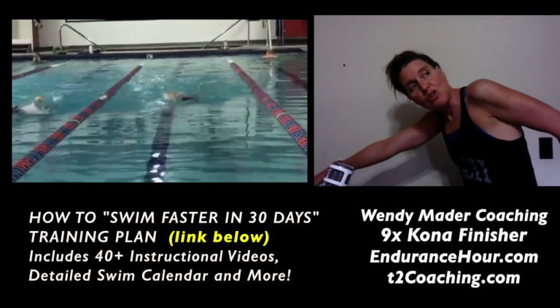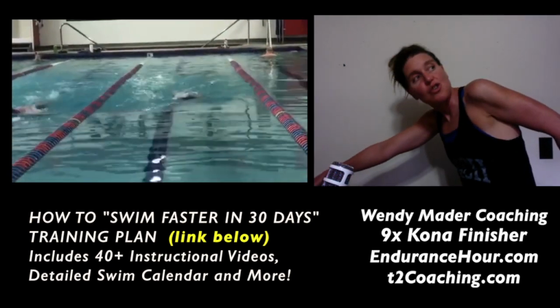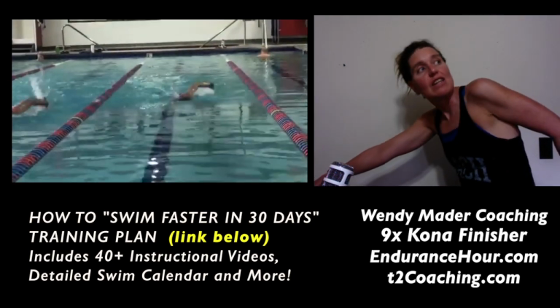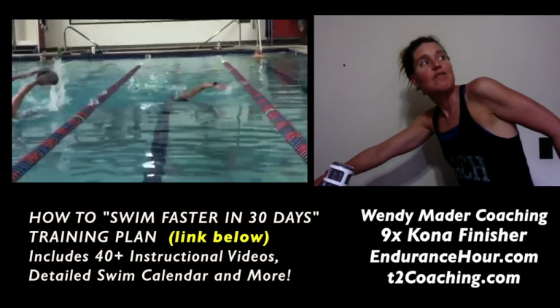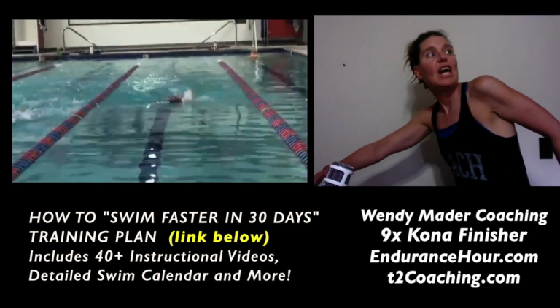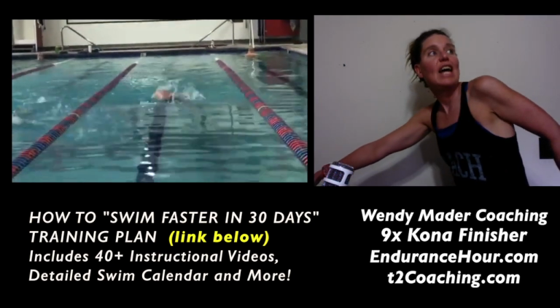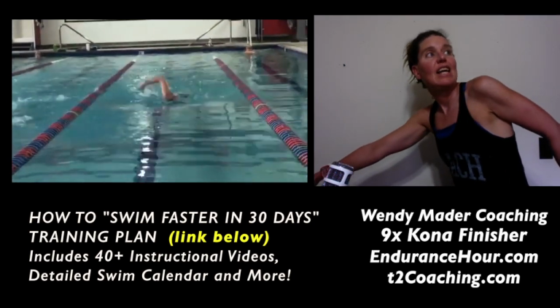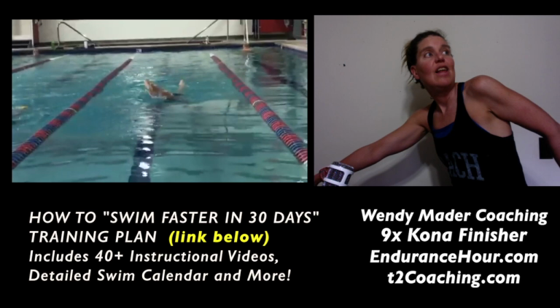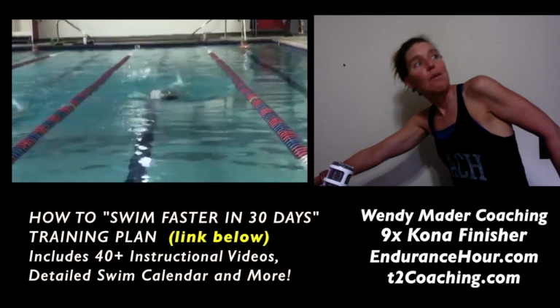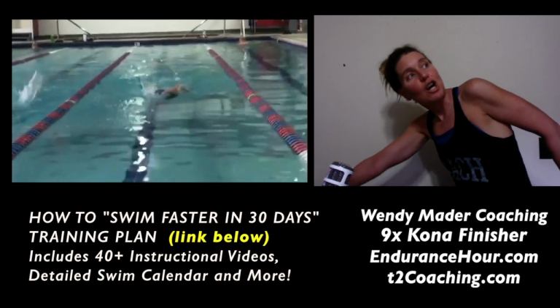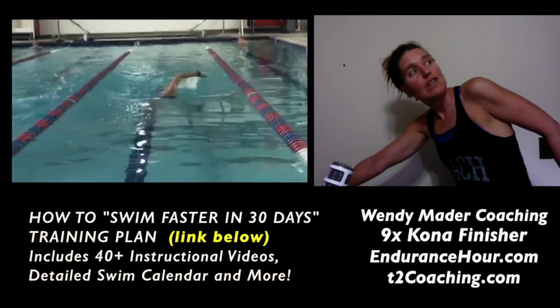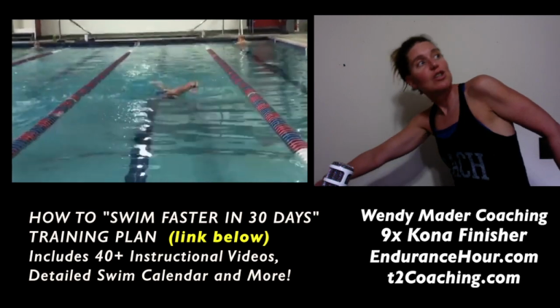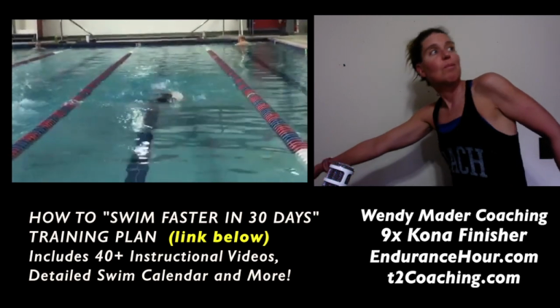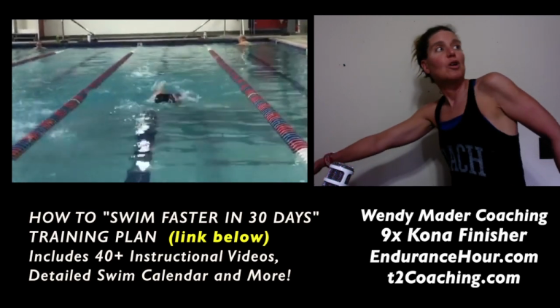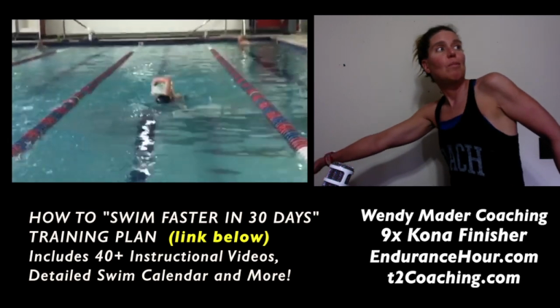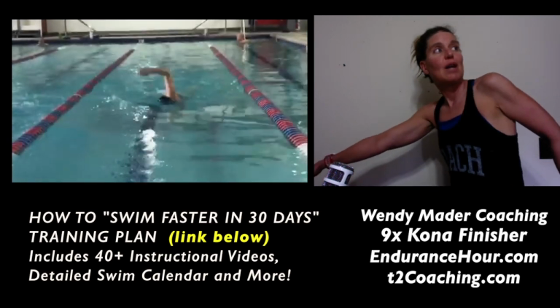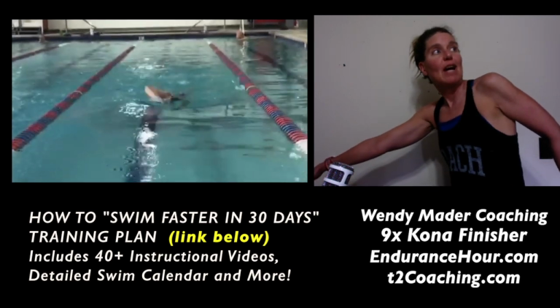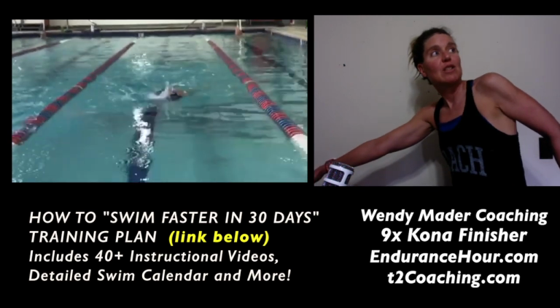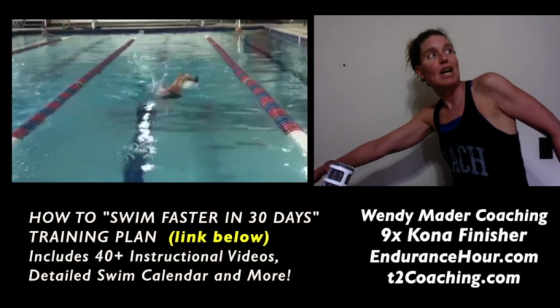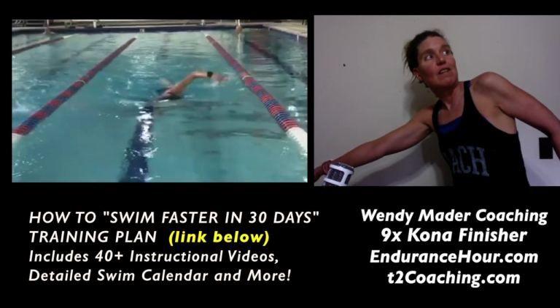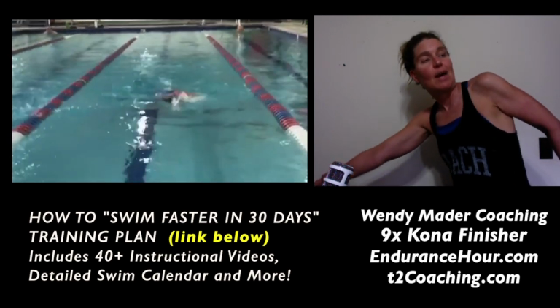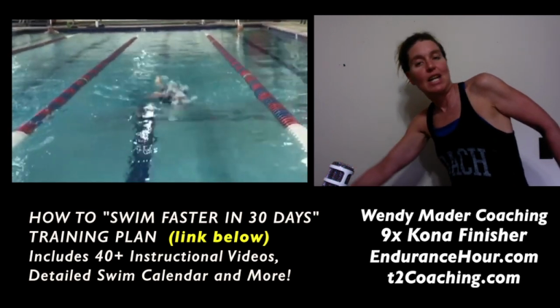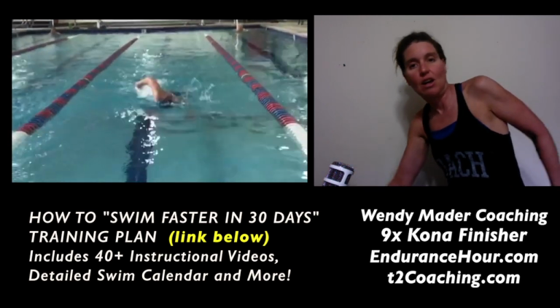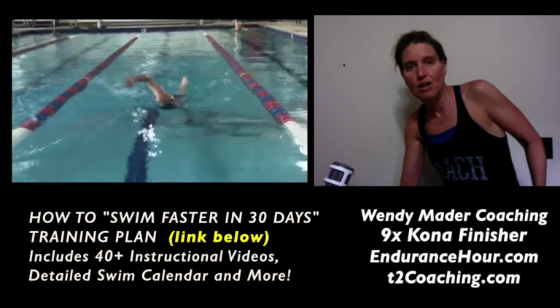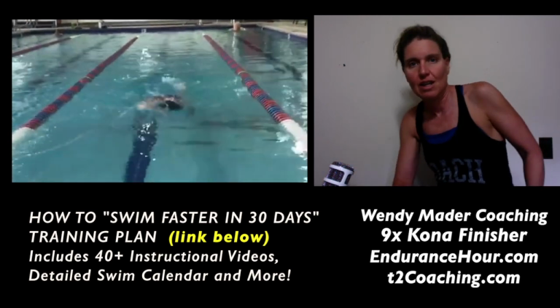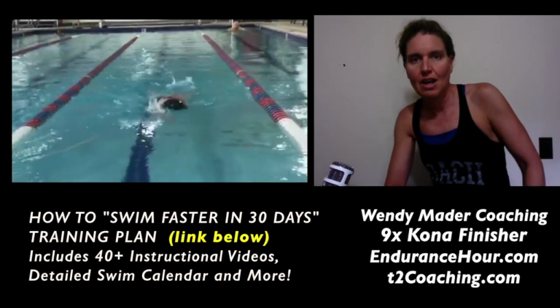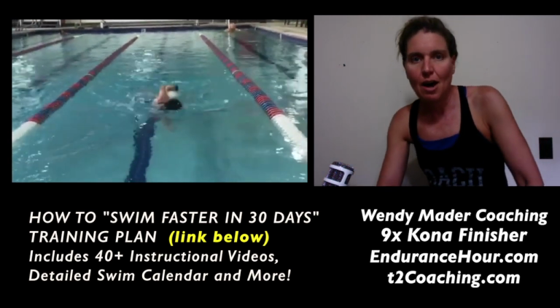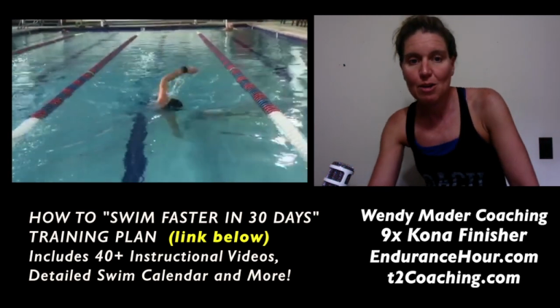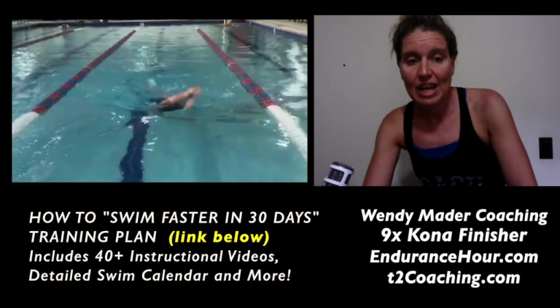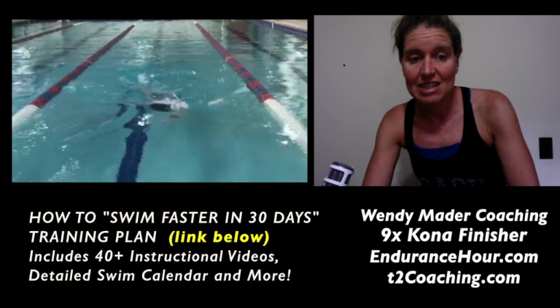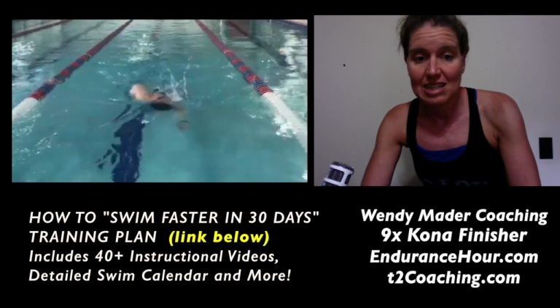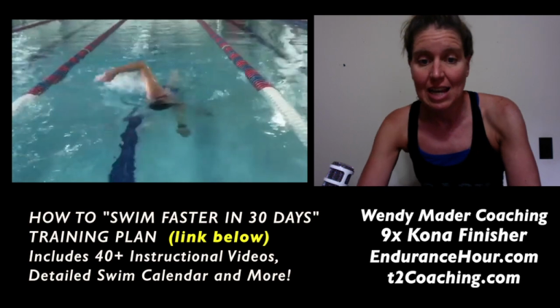Versus if you didn't rotate and you just tried to lift your head, that would cause your body balance to be out of alignment and cause your legs to sink.